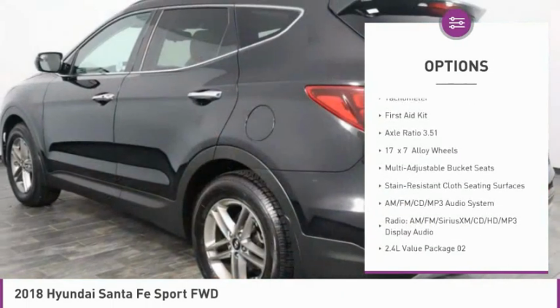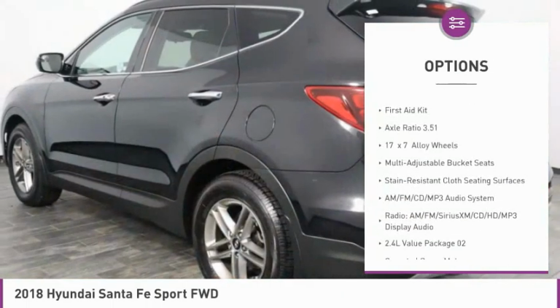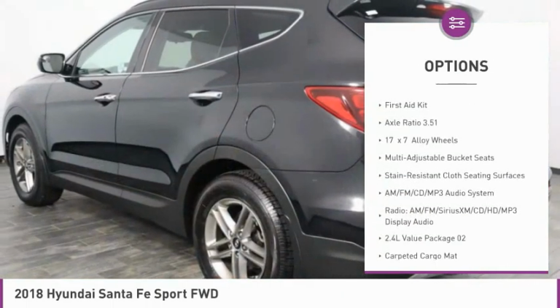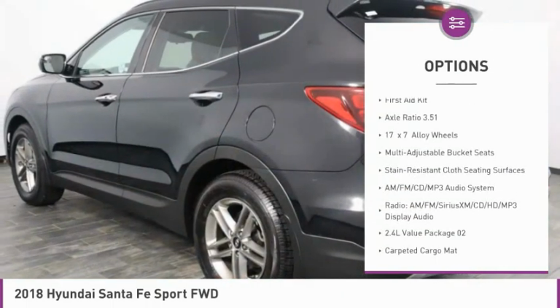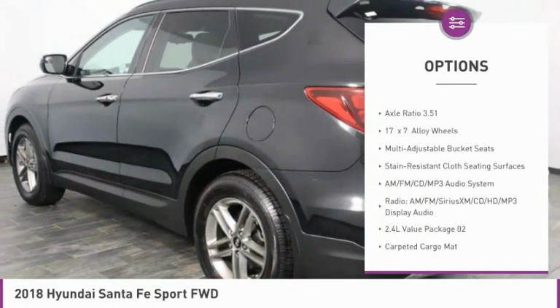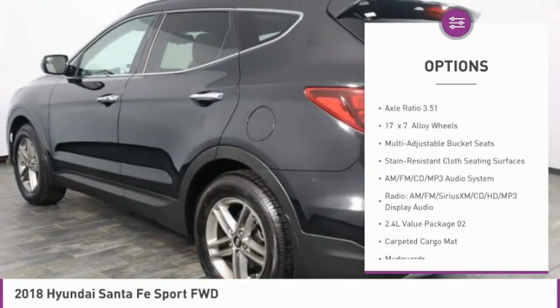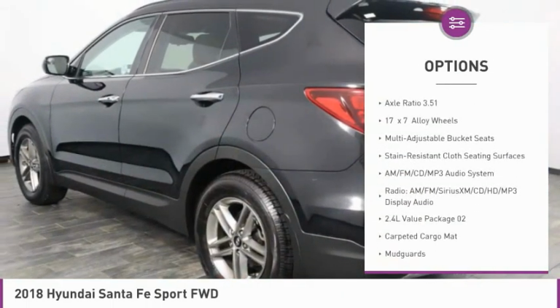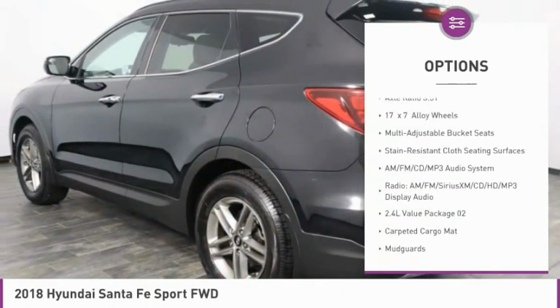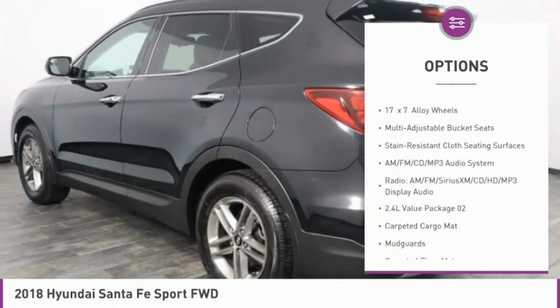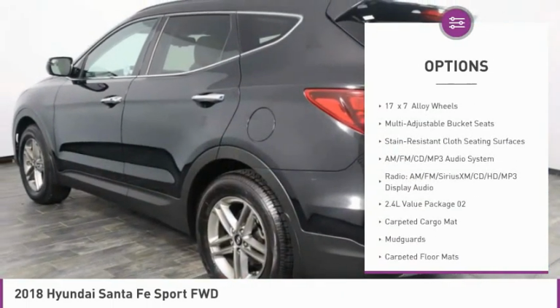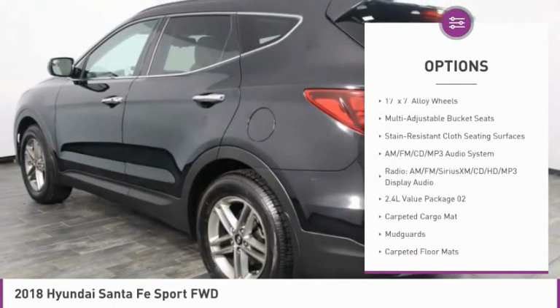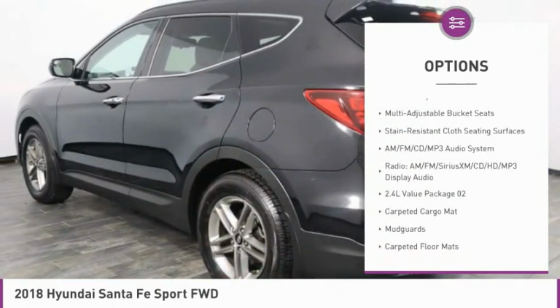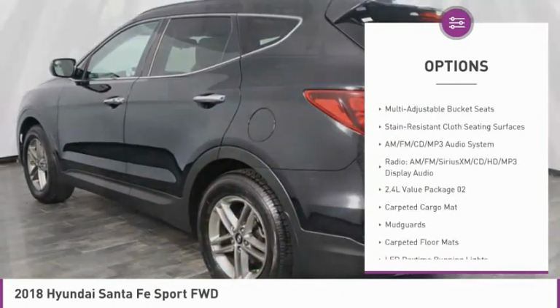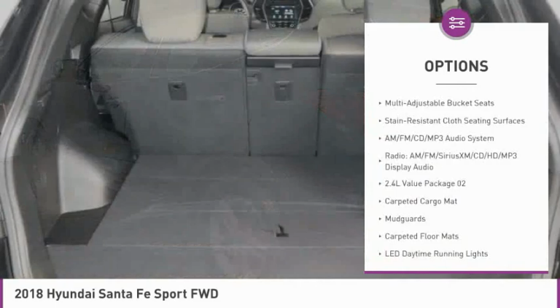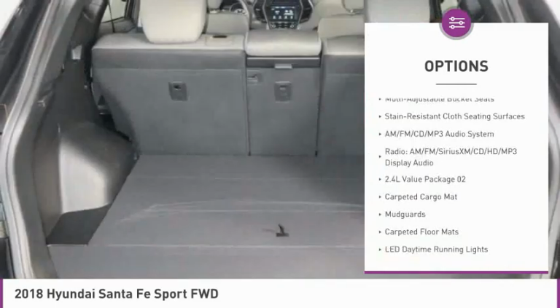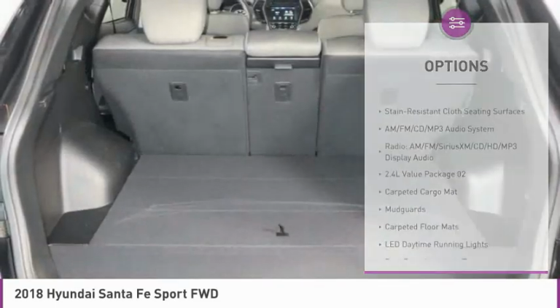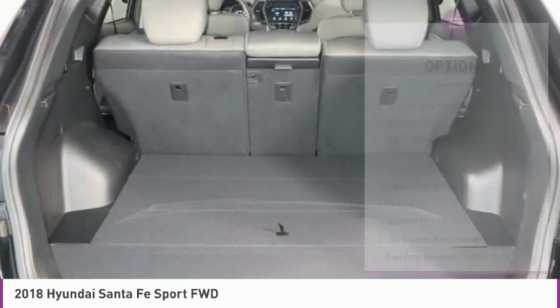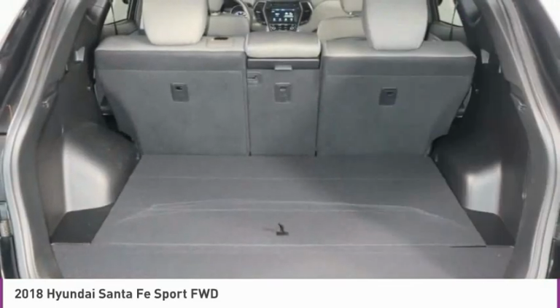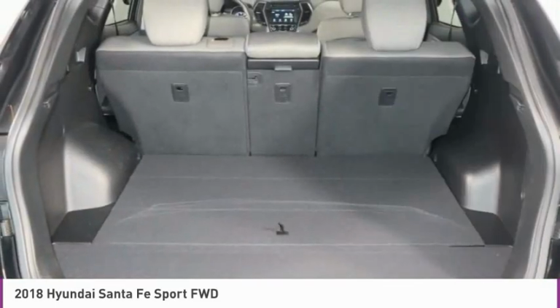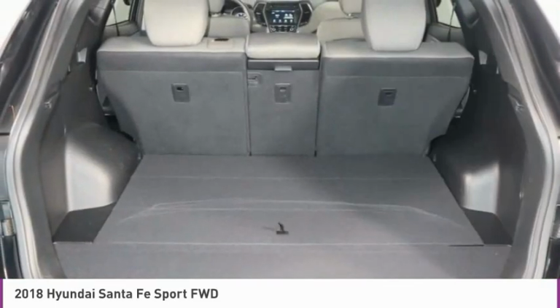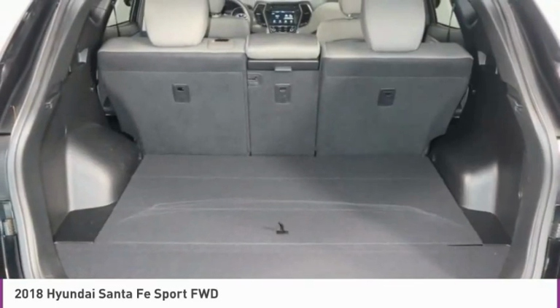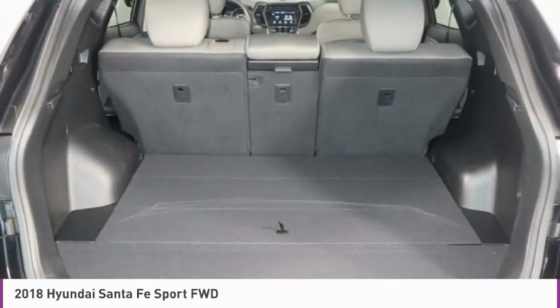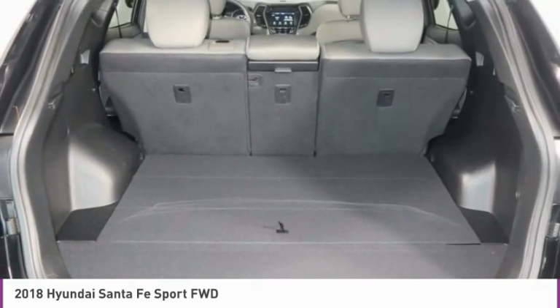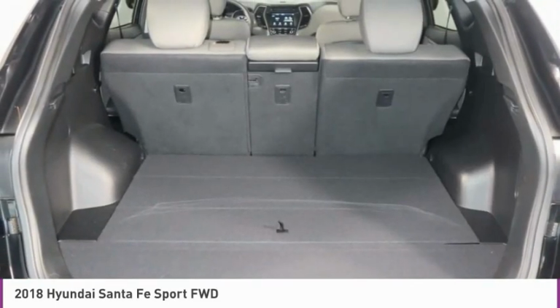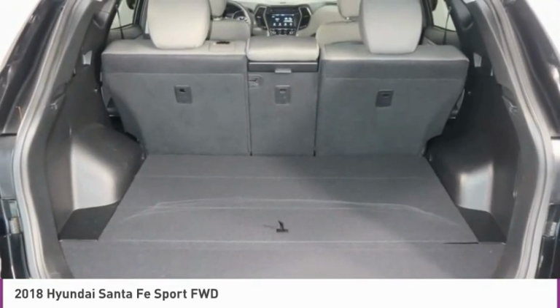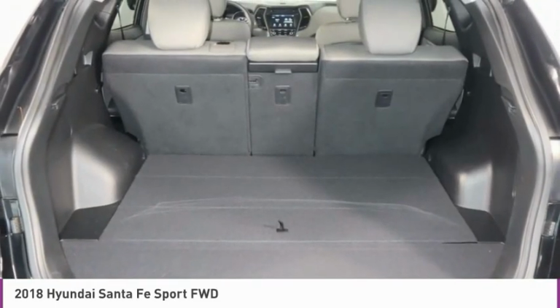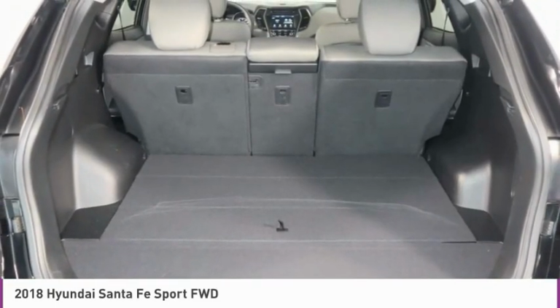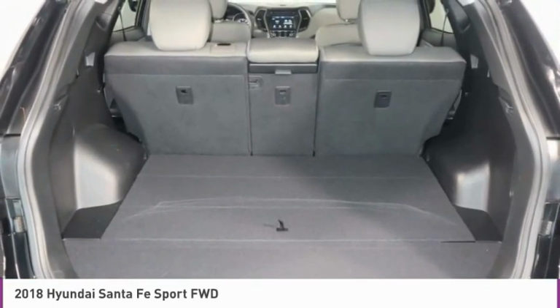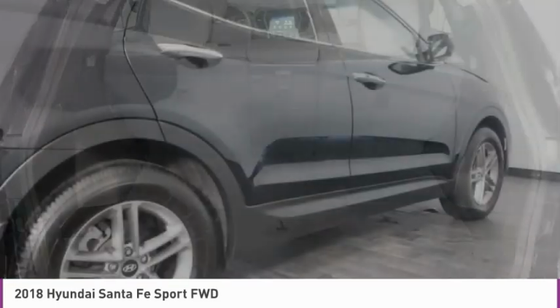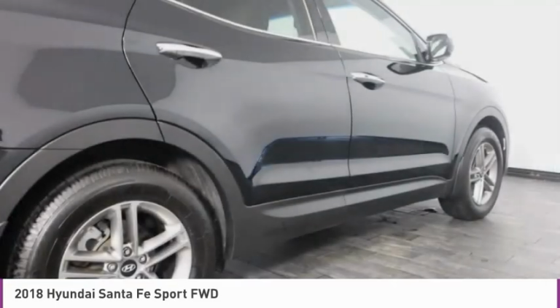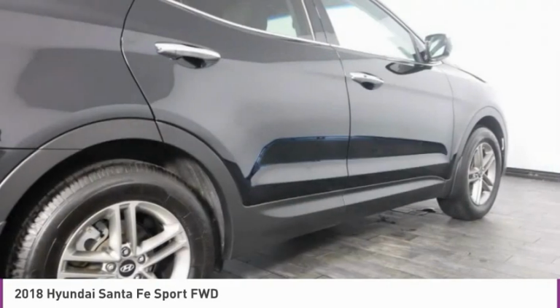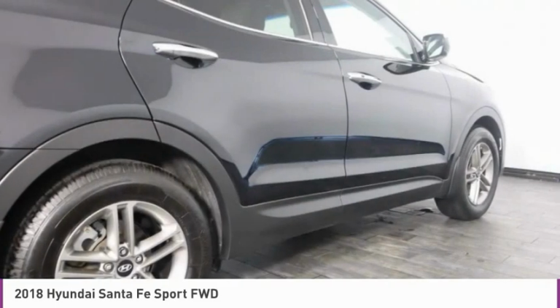Four-wheel disc brakes, heated front seats, low tire pressure warning, tachometer, first aid kit.